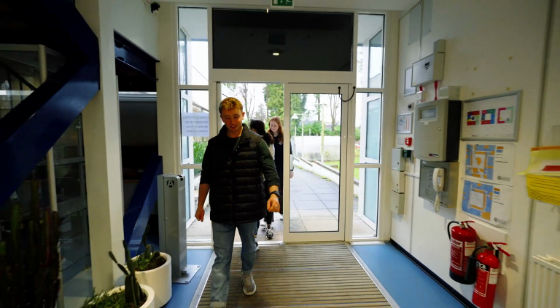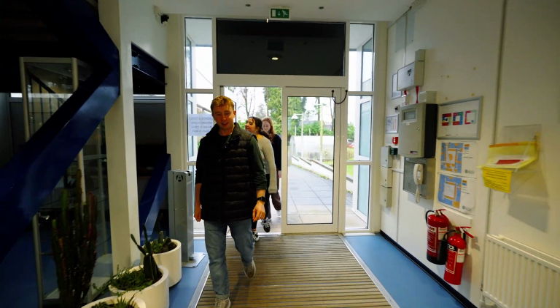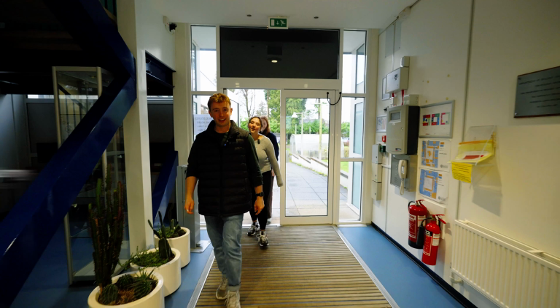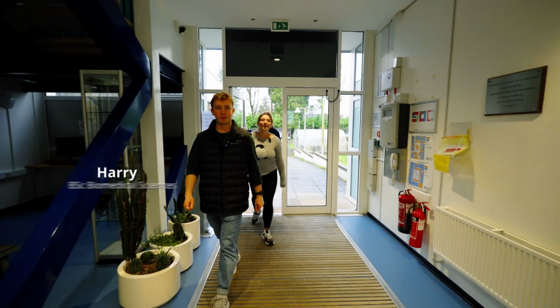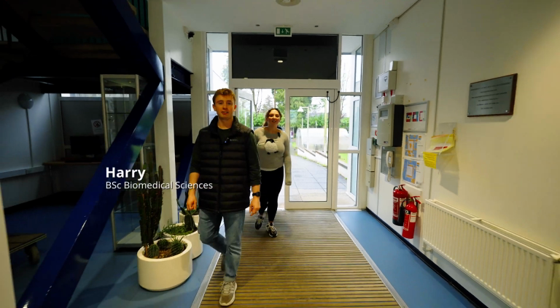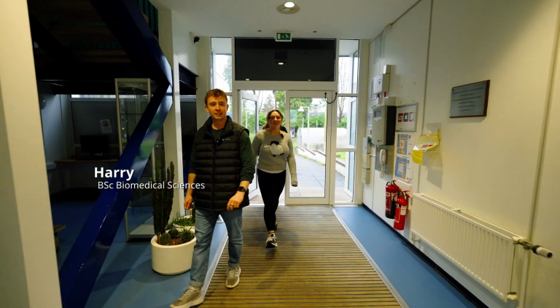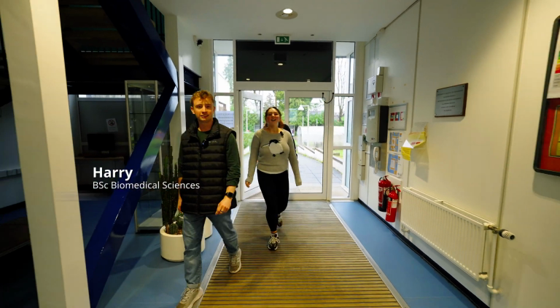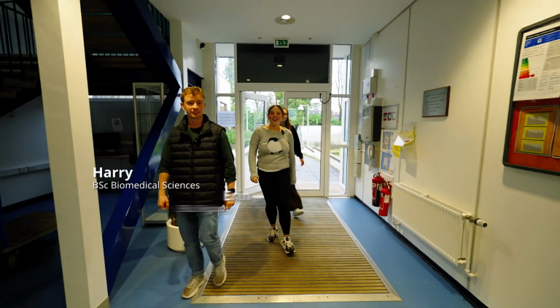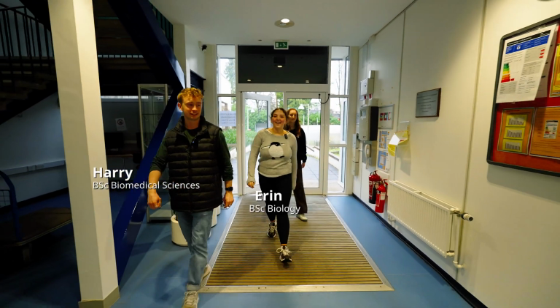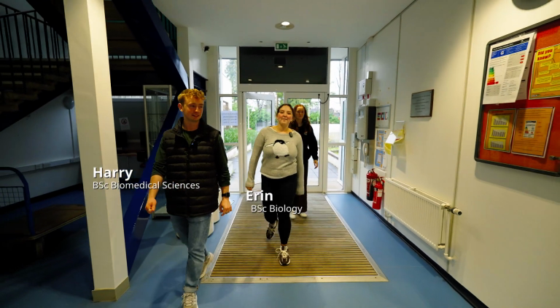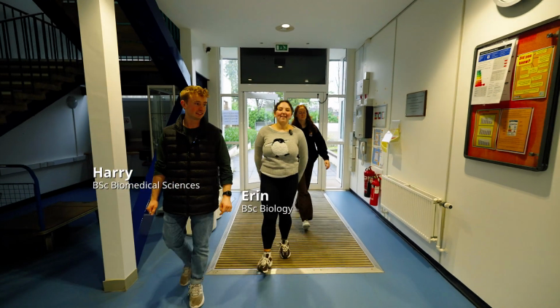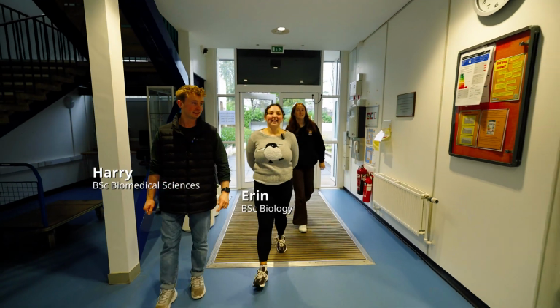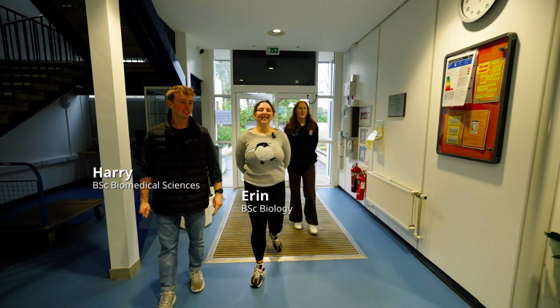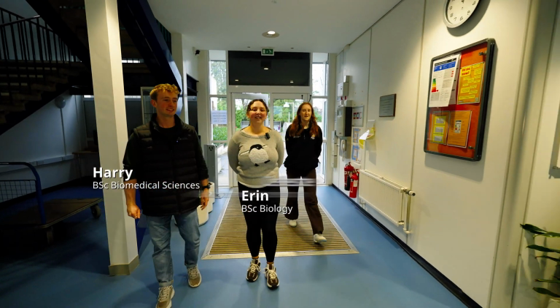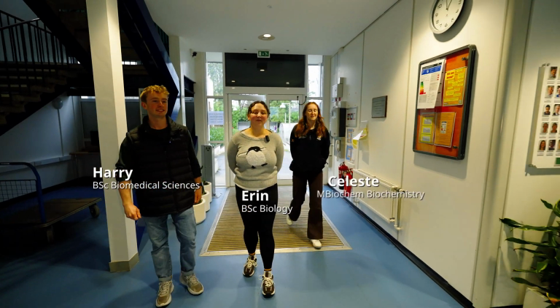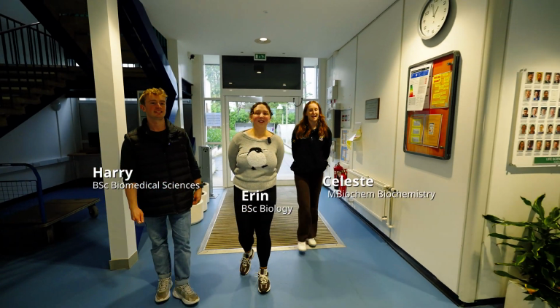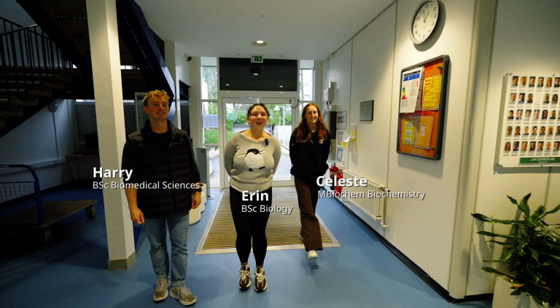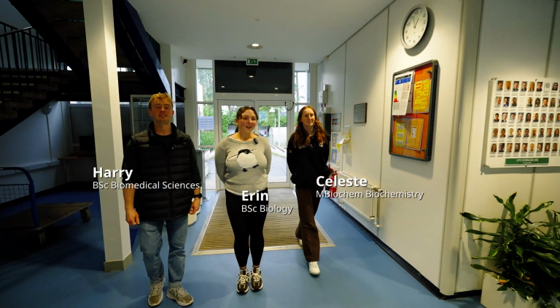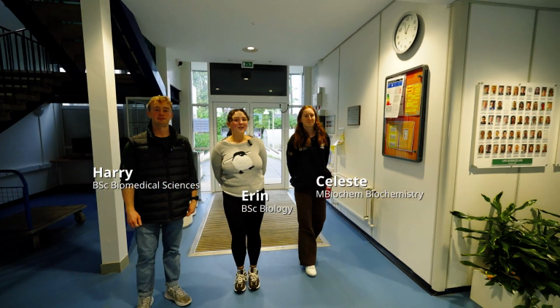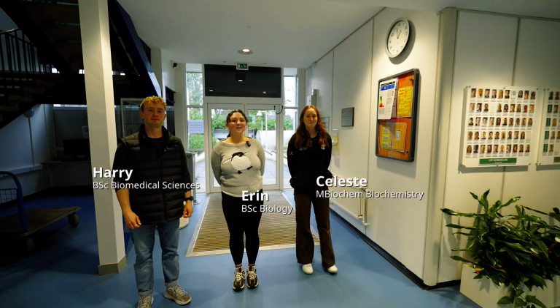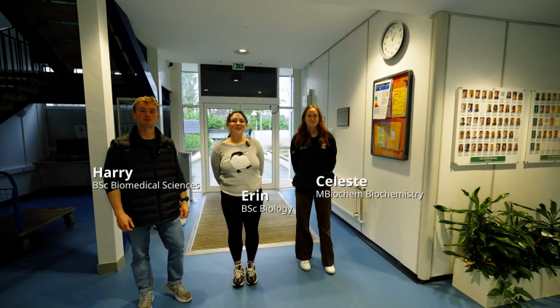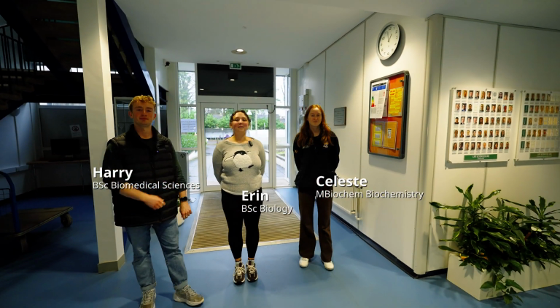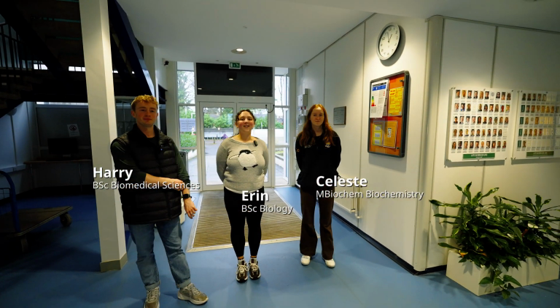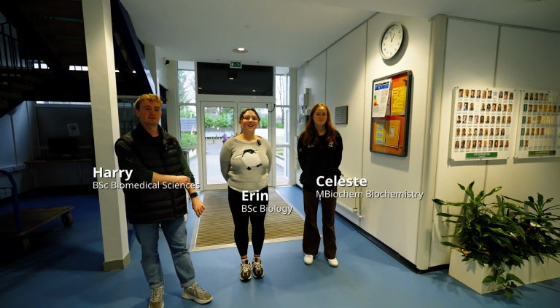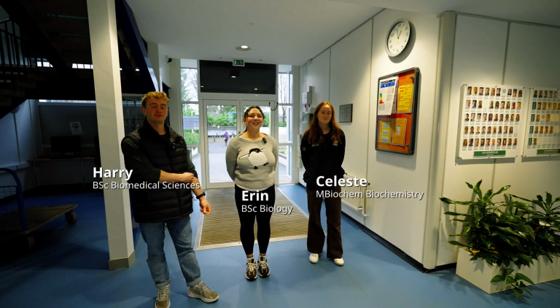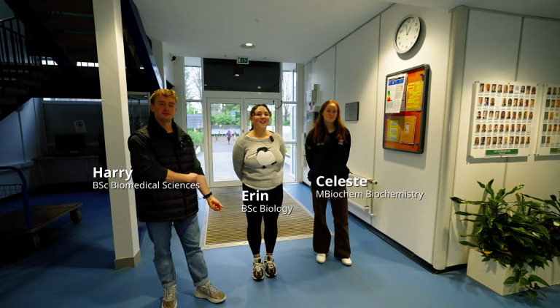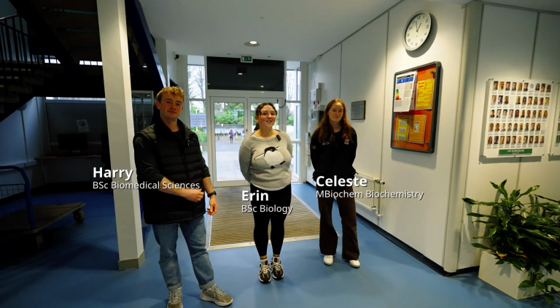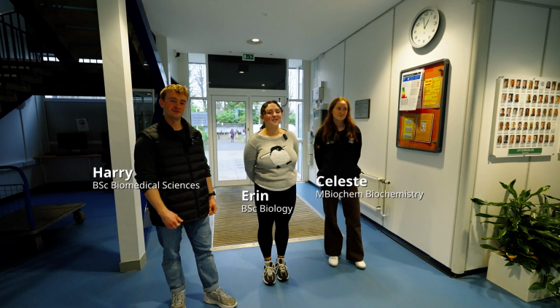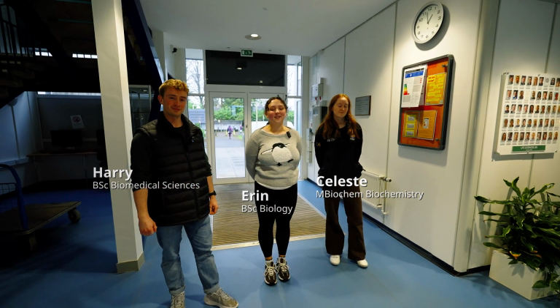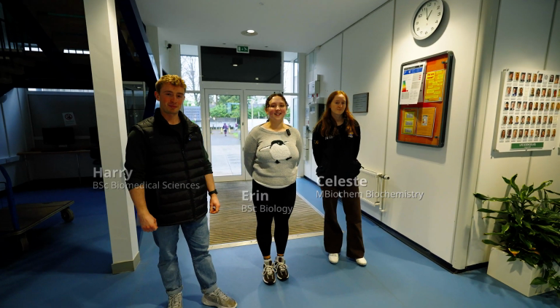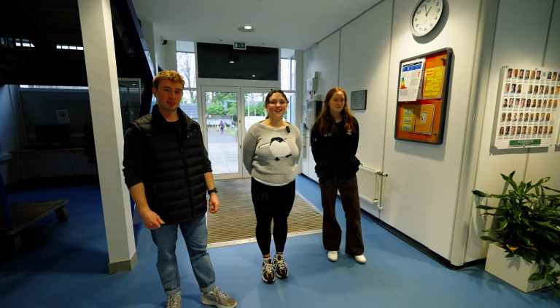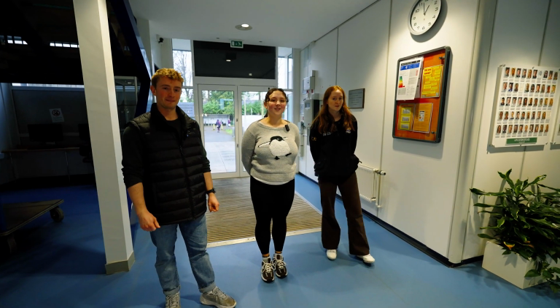Hi, I'm Harry. Hi, I'm Erin. And I'm Celeste. Welcome to the Bioscience Undergraduate Facilities Tour.